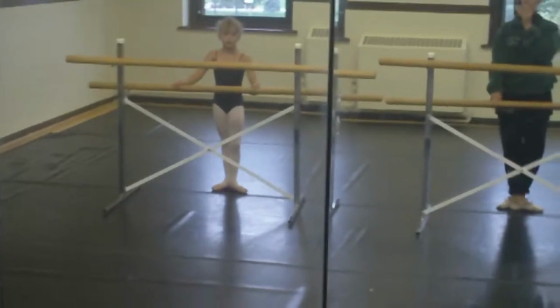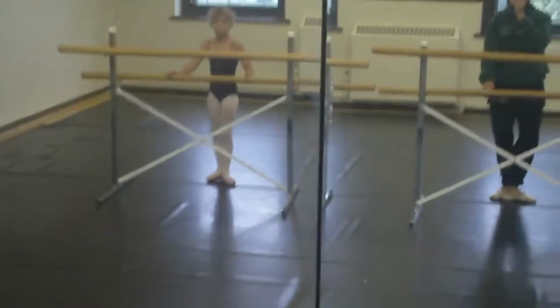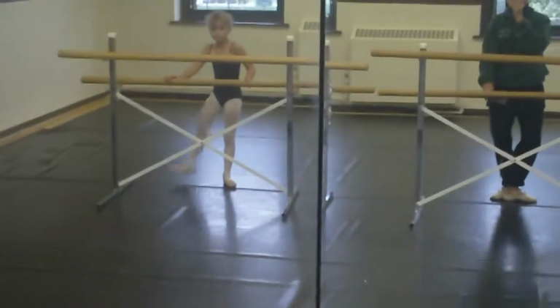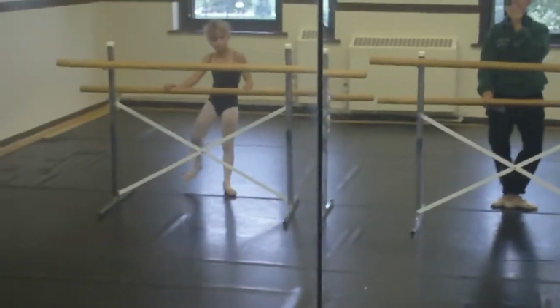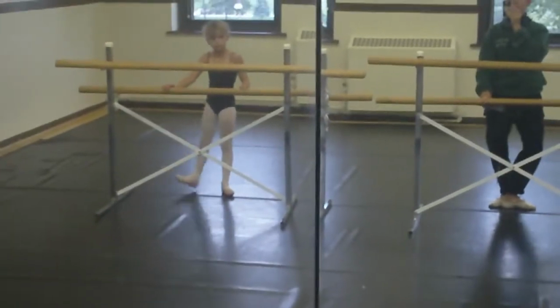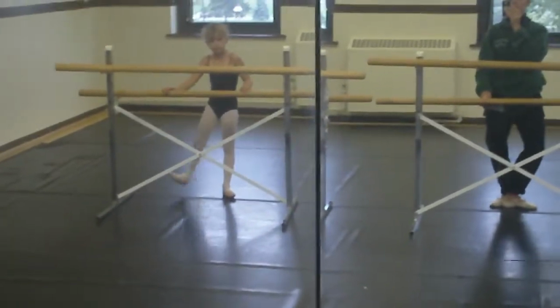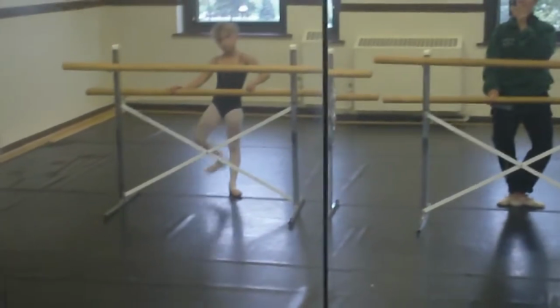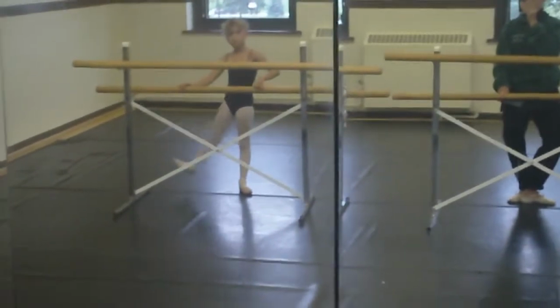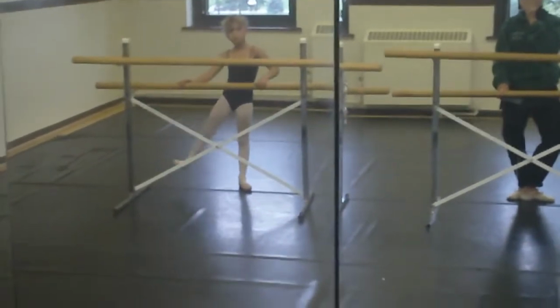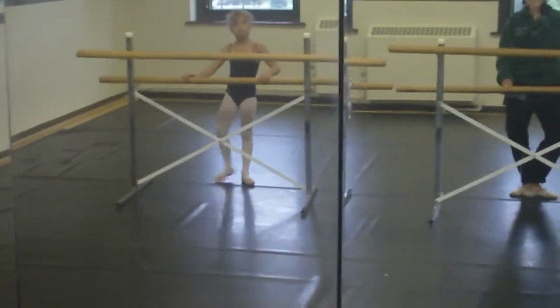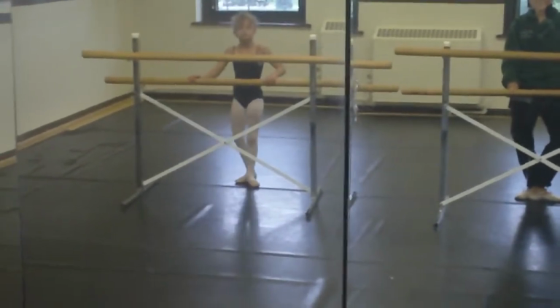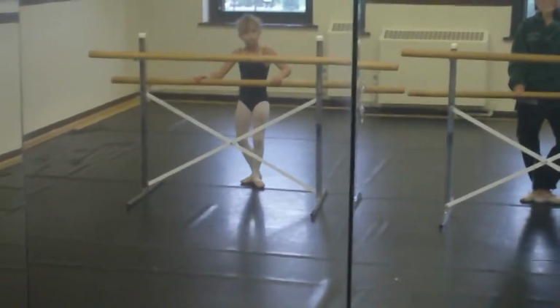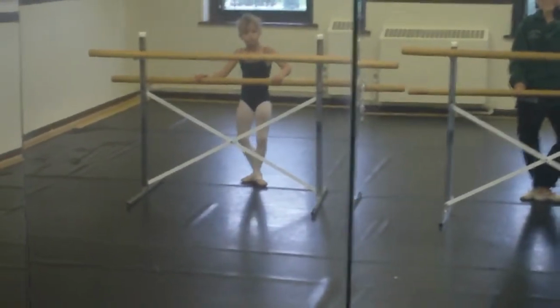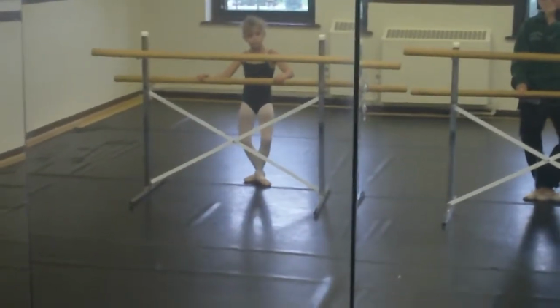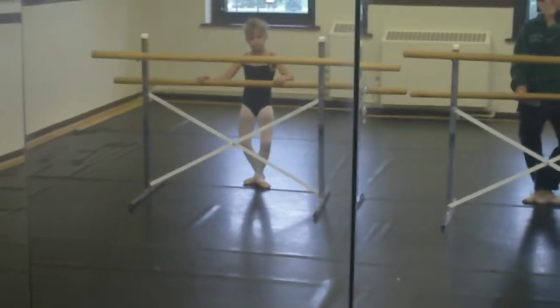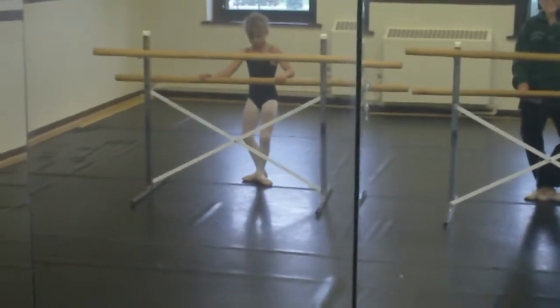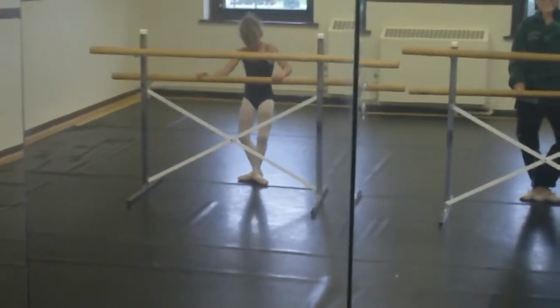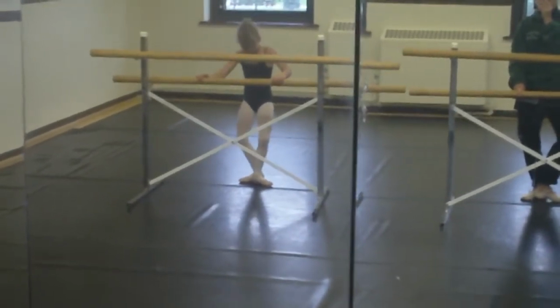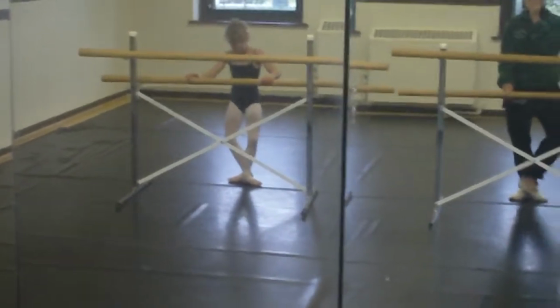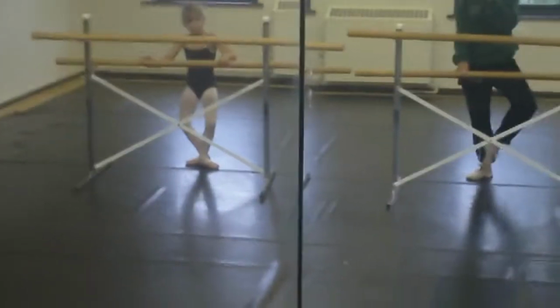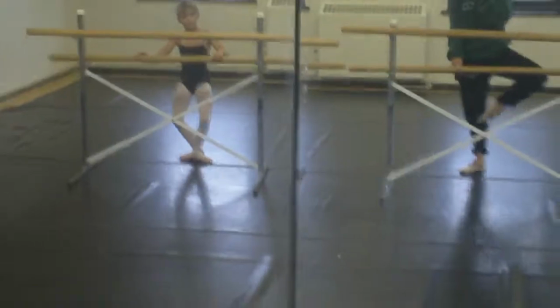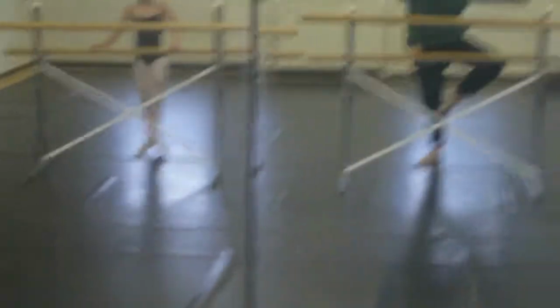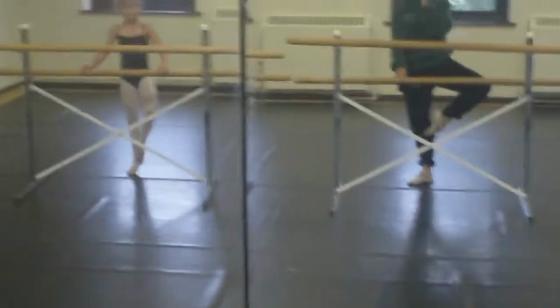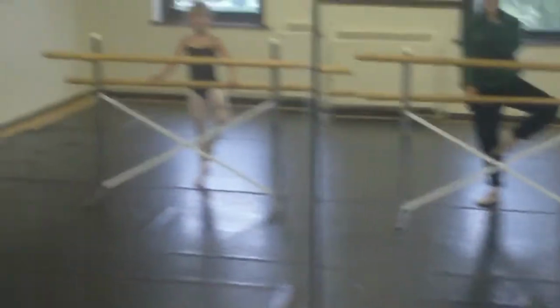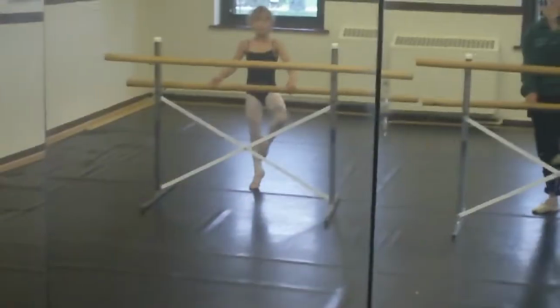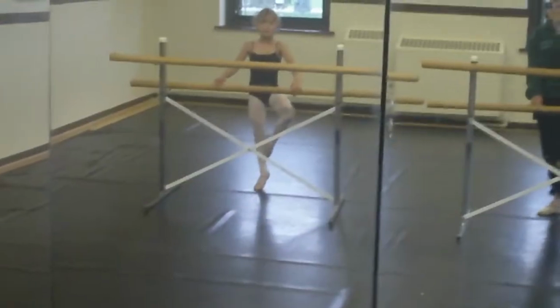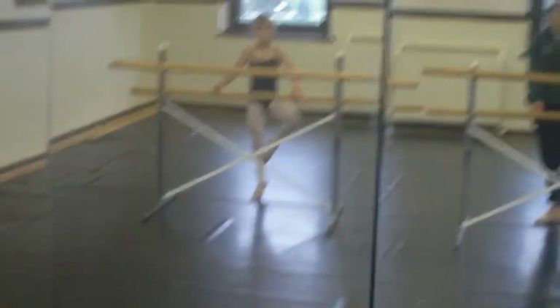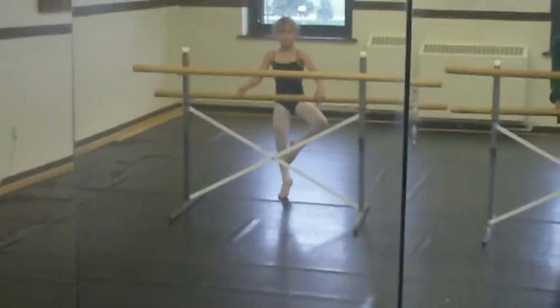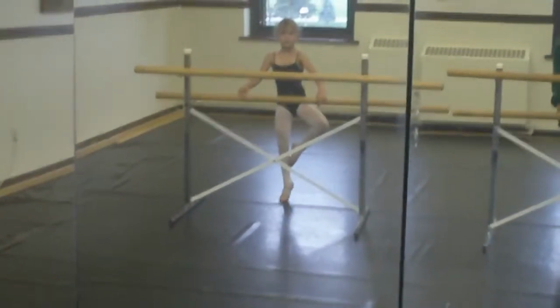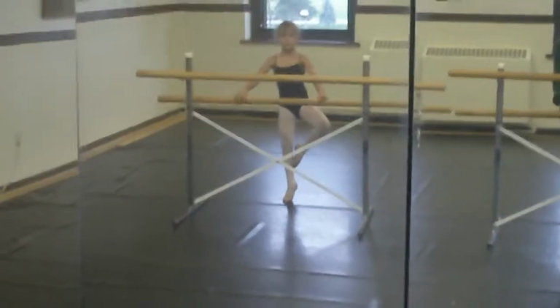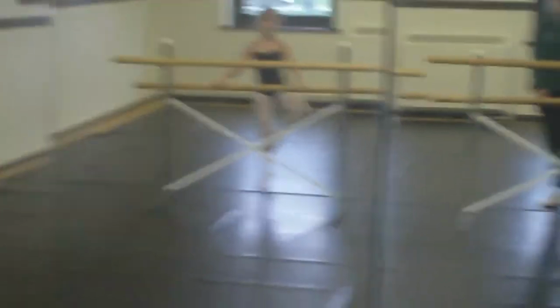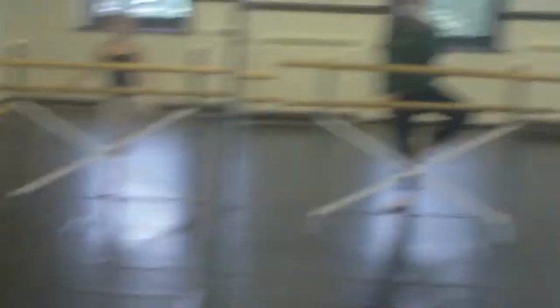First we do demi-plie. Show me the diamonds. Diamond, diamond, and scoop really quick. Let's see the balance.